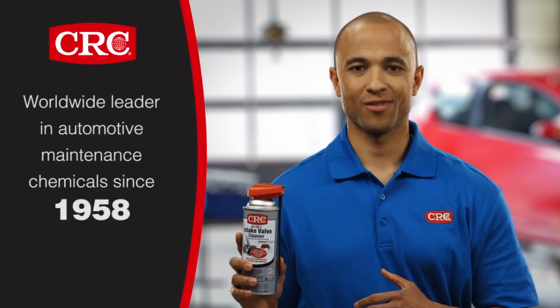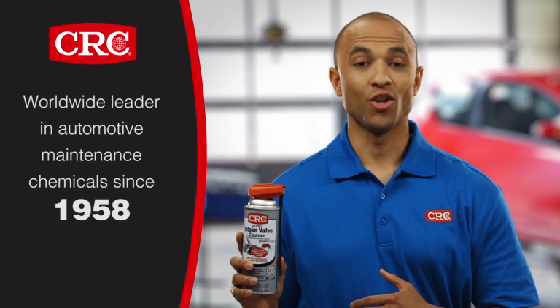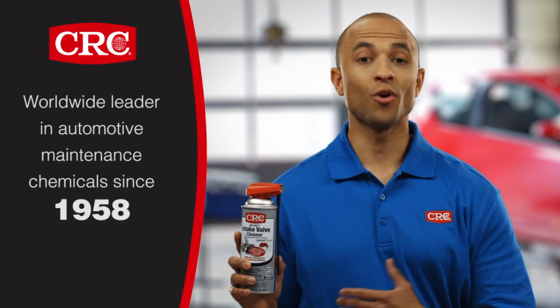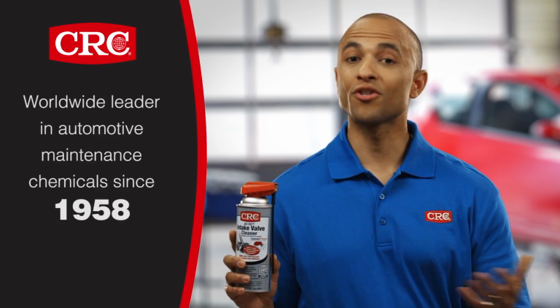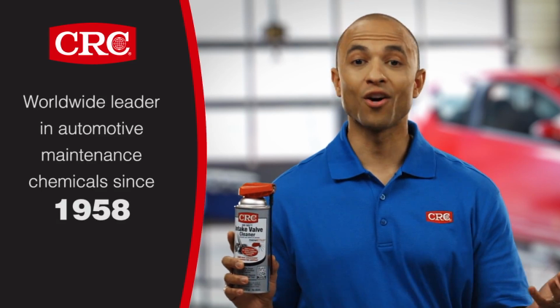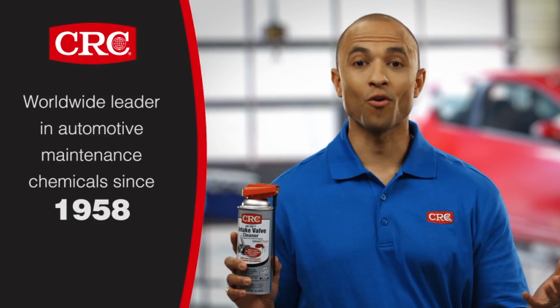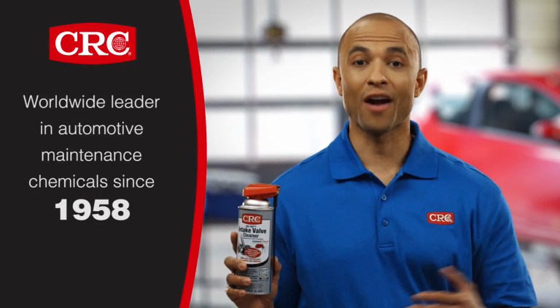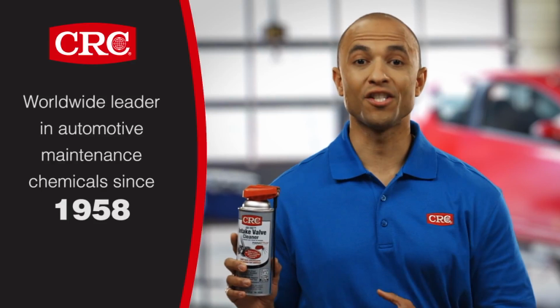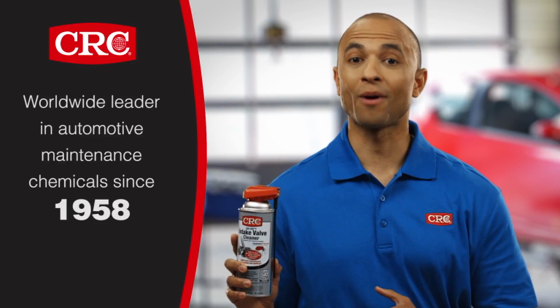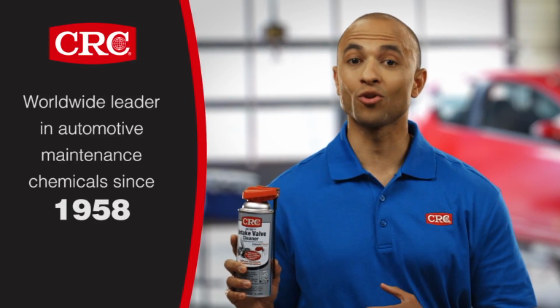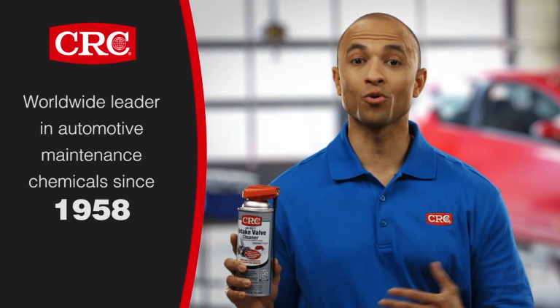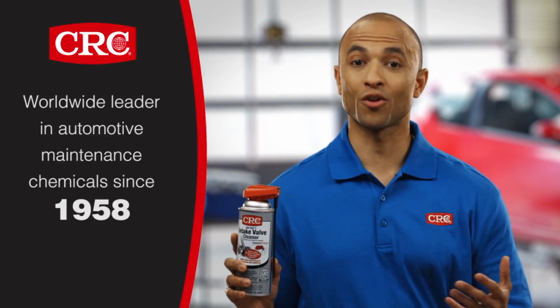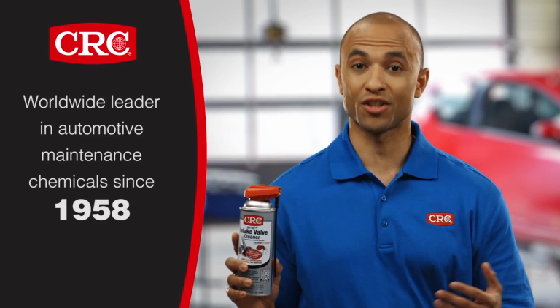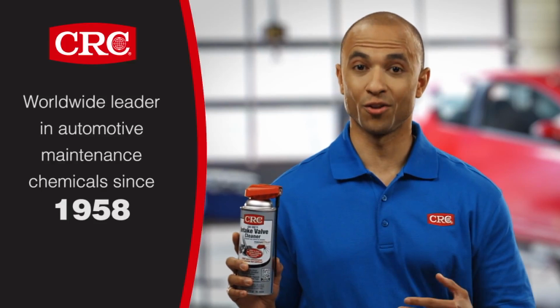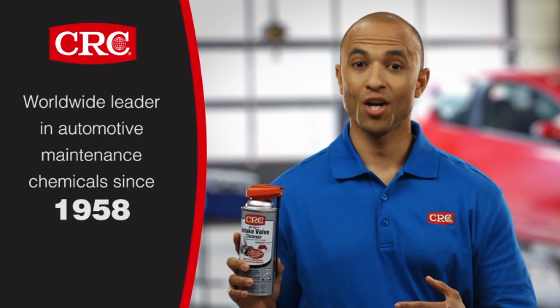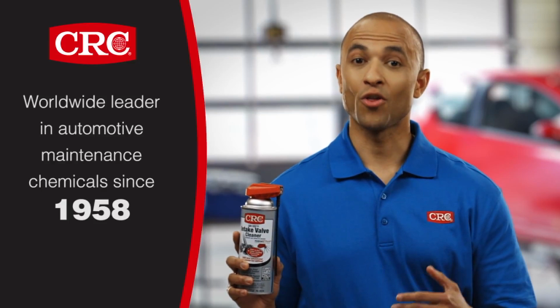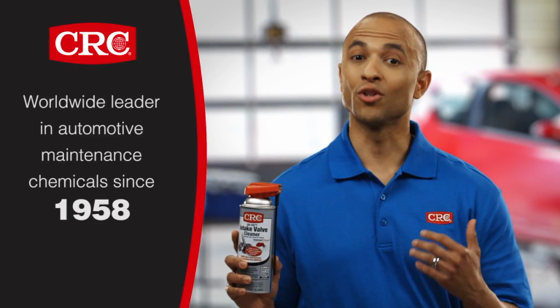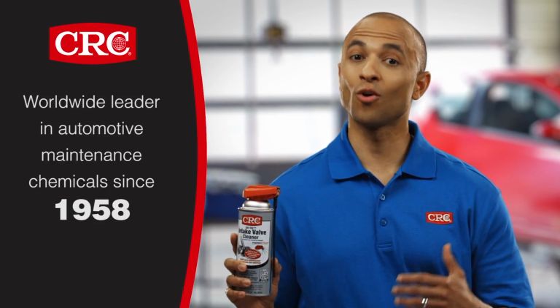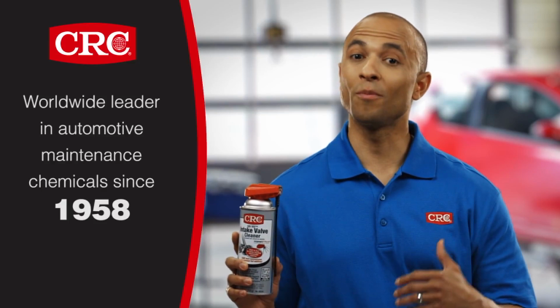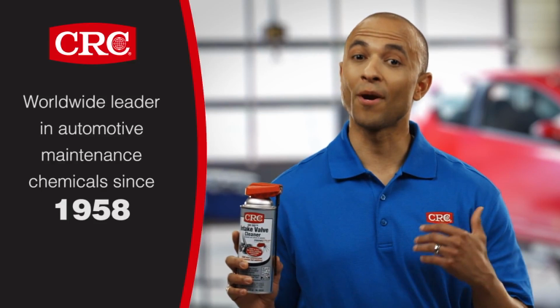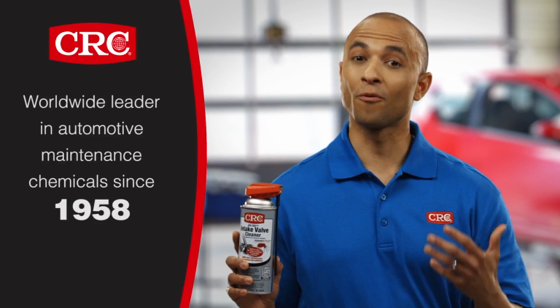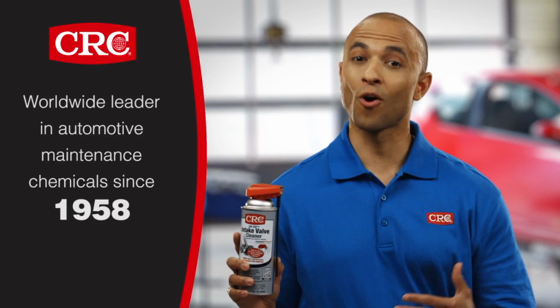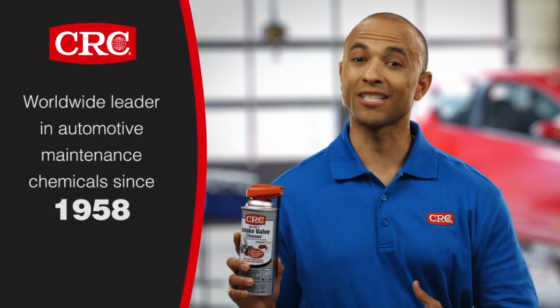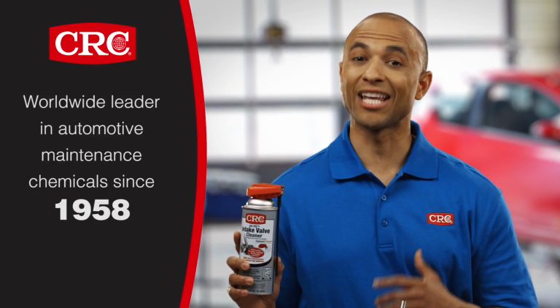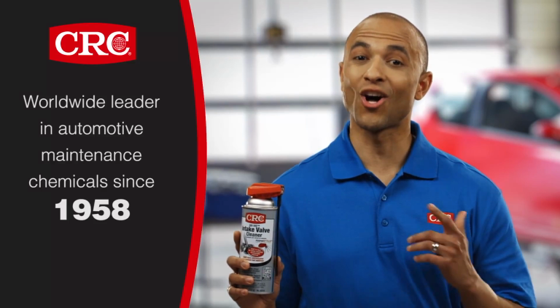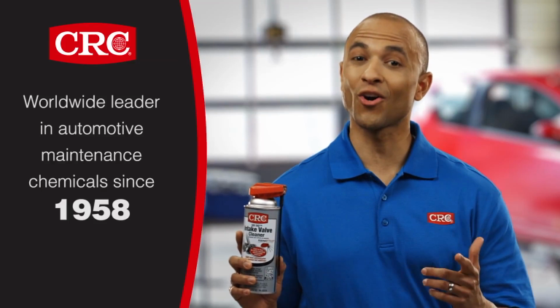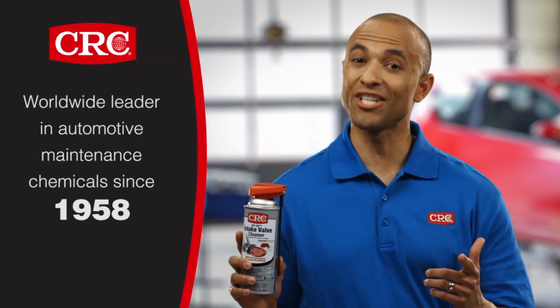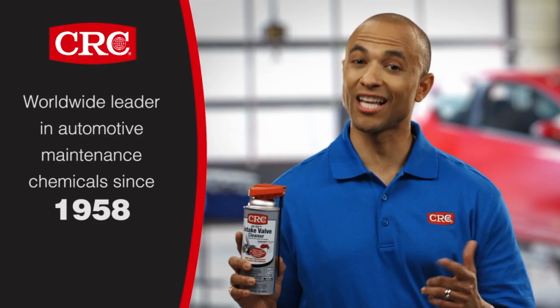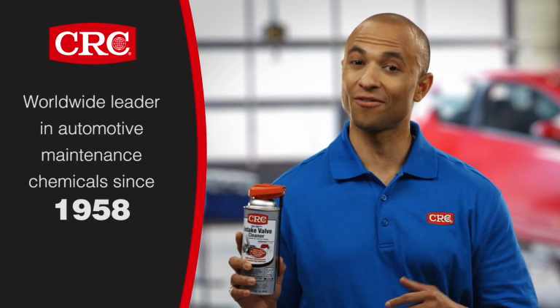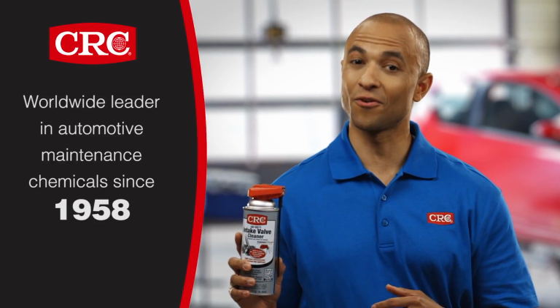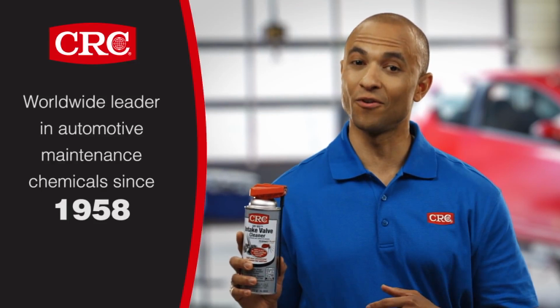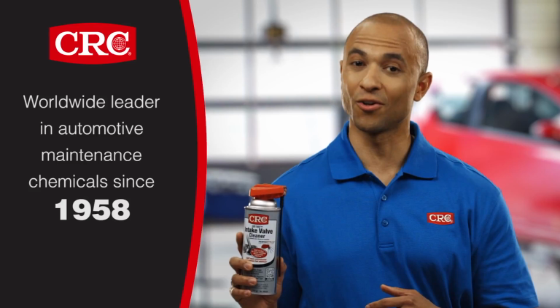Do it yourself or have it done by your local service center. The result will be better performance and longer engine life for your vehicle.